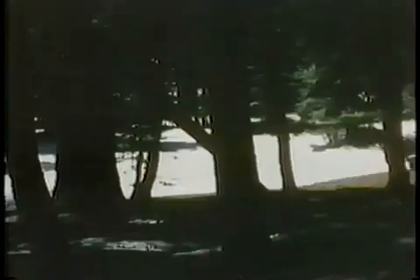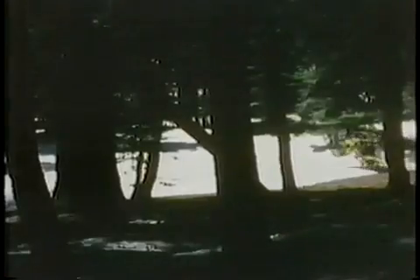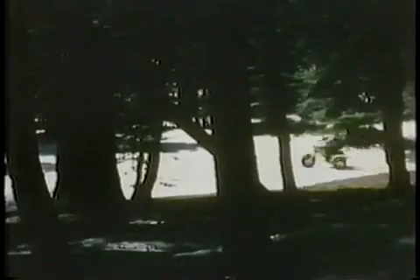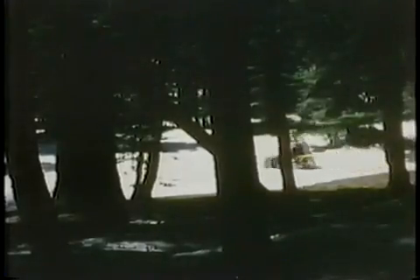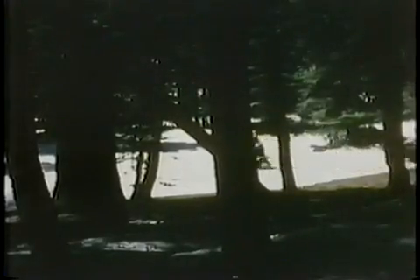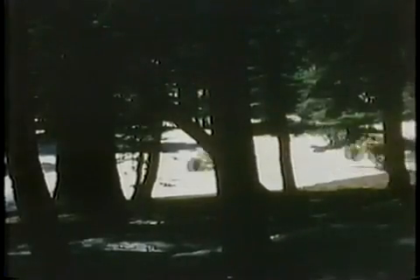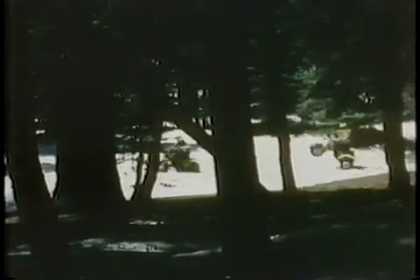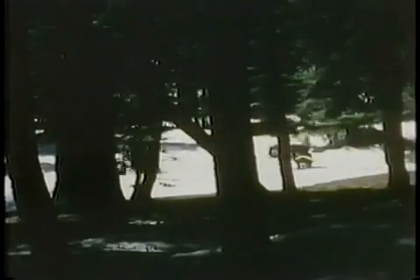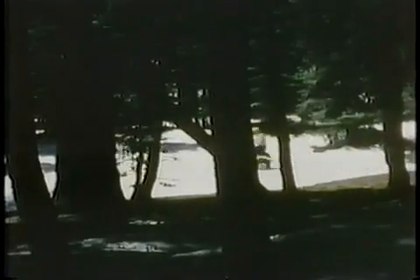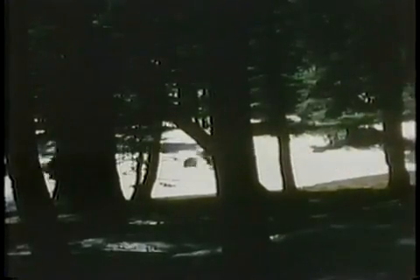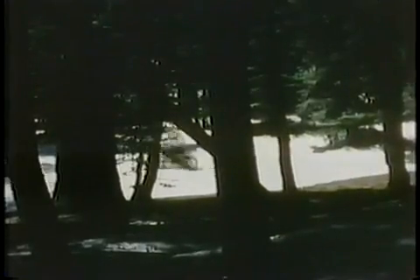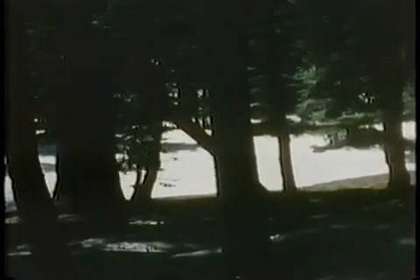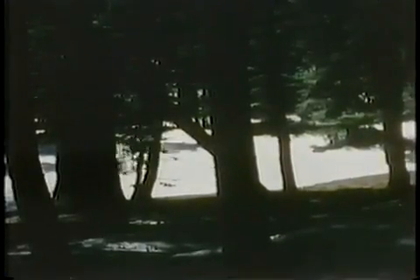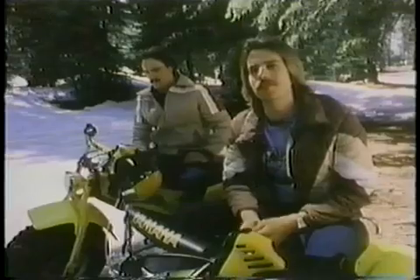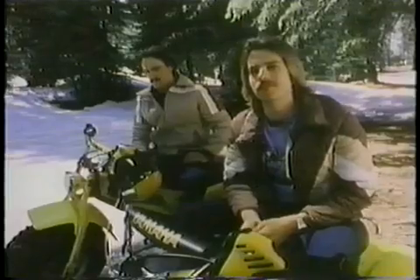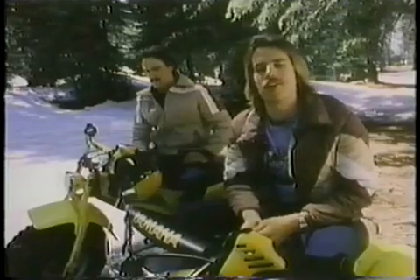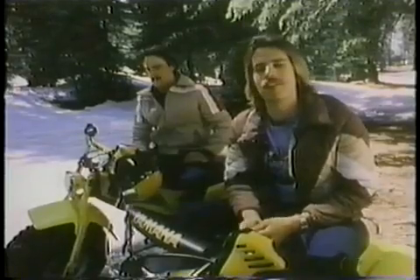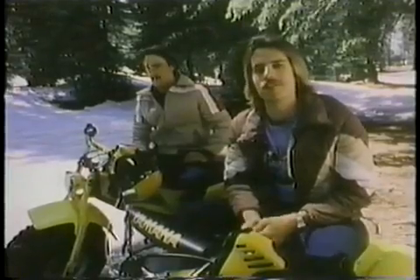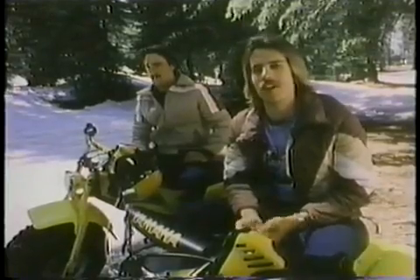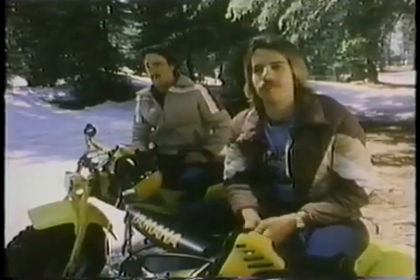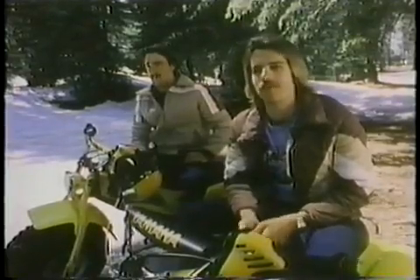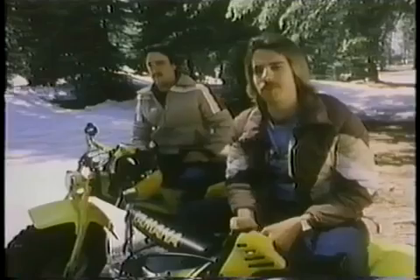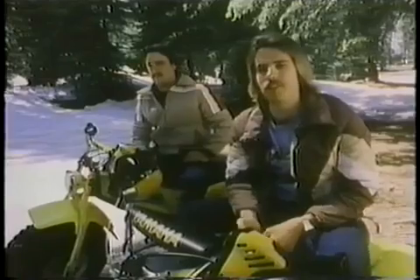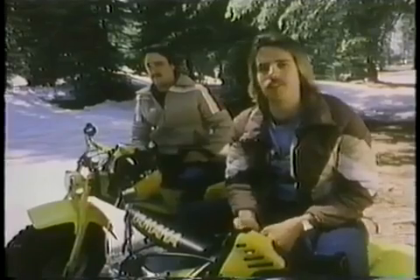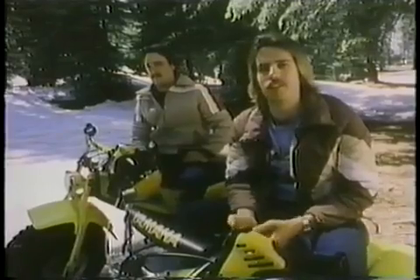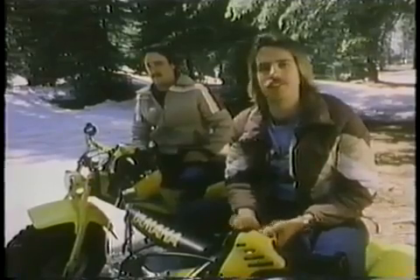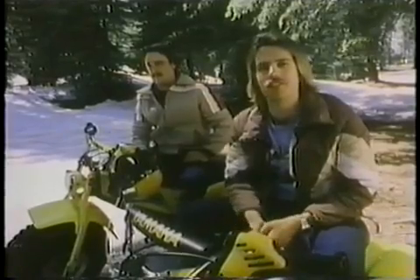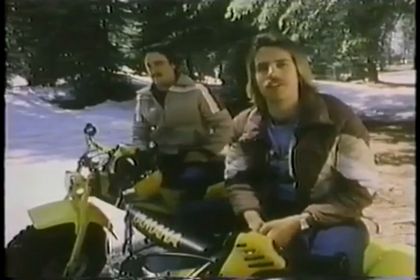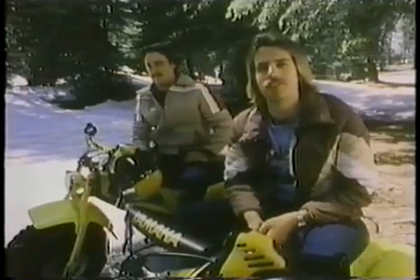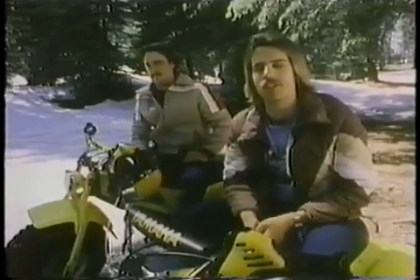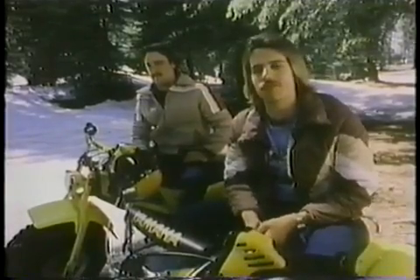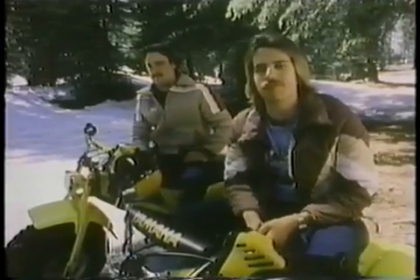As far as going anywhere, I've been through water, streams, up in the mountains, down in the desert. I haven't found a place yet that I couldn't go and have a good time doing it.